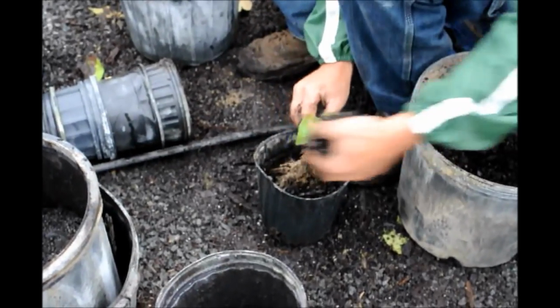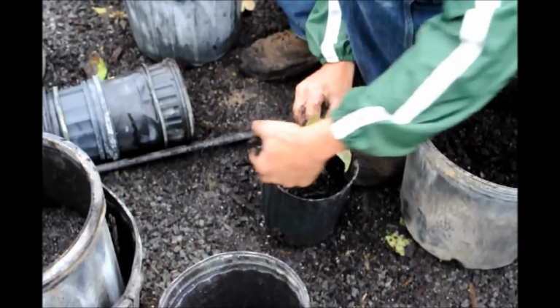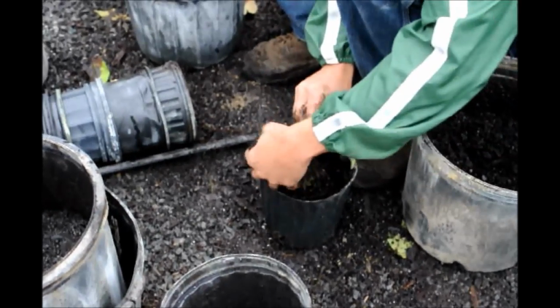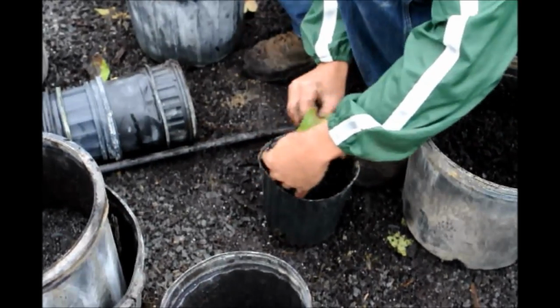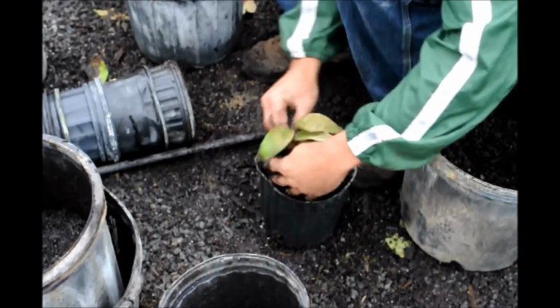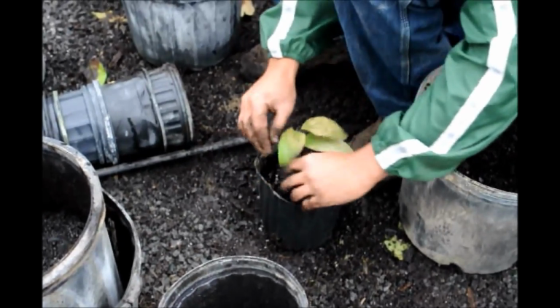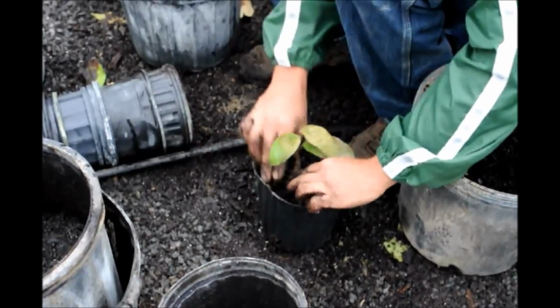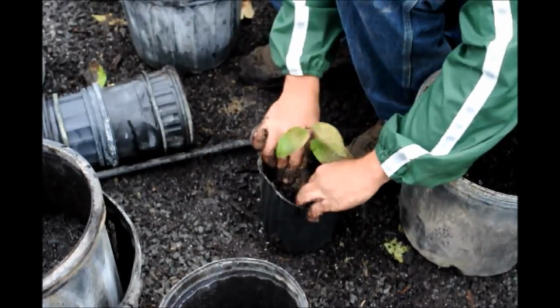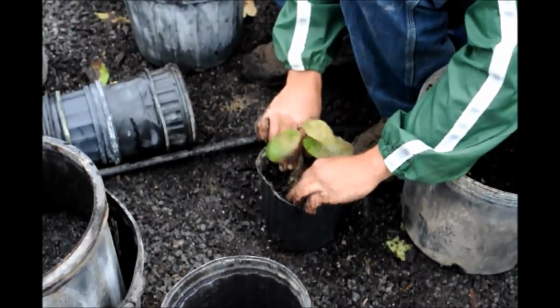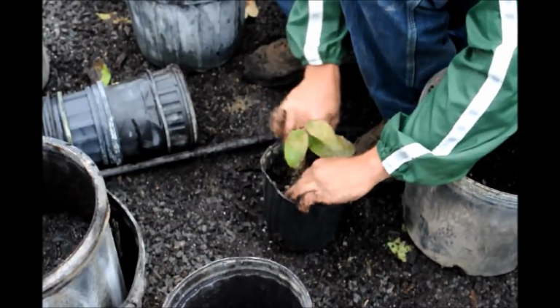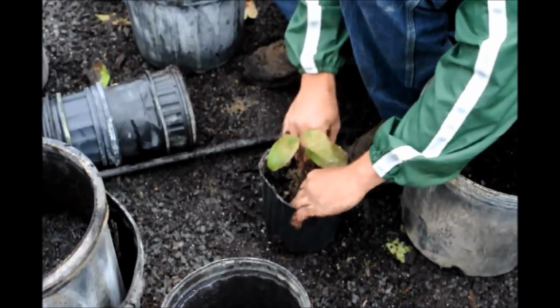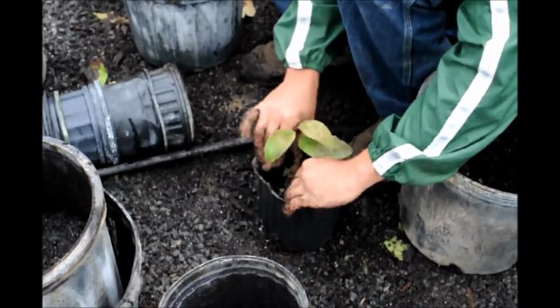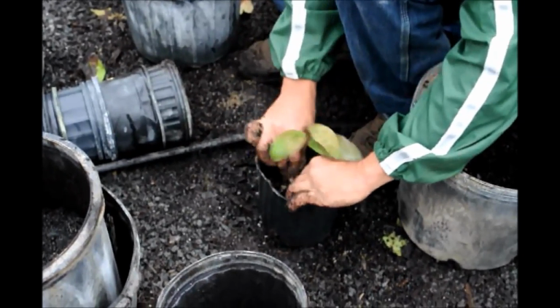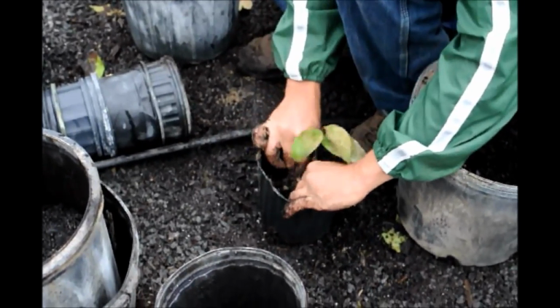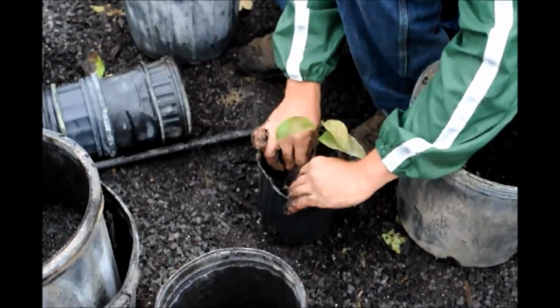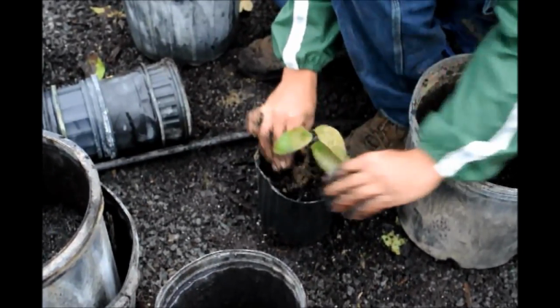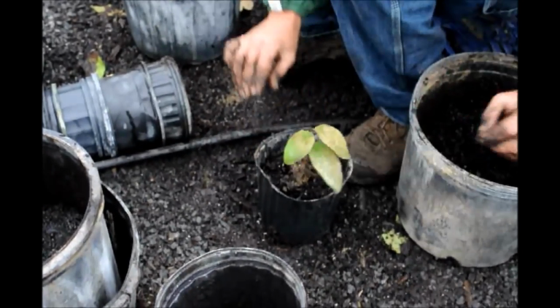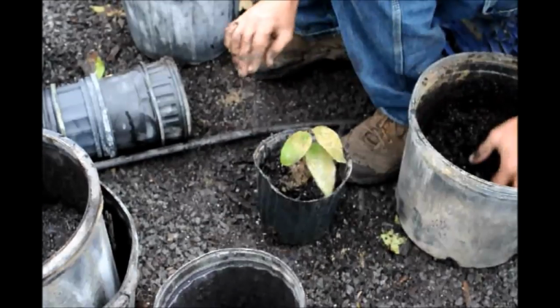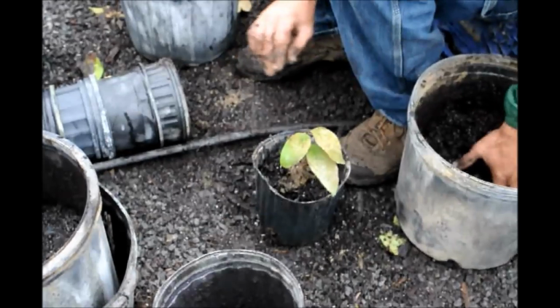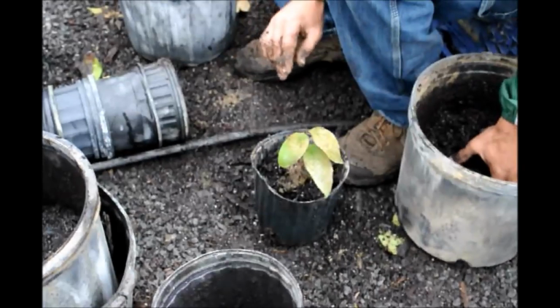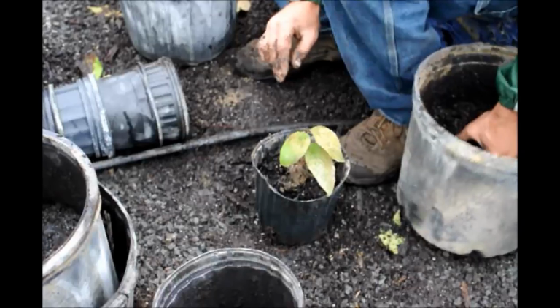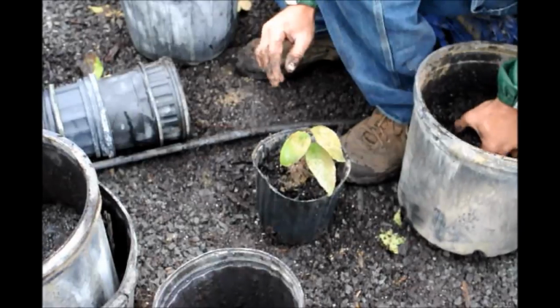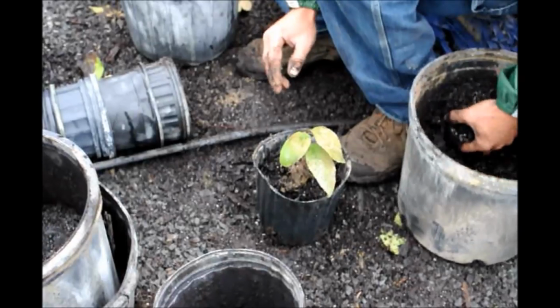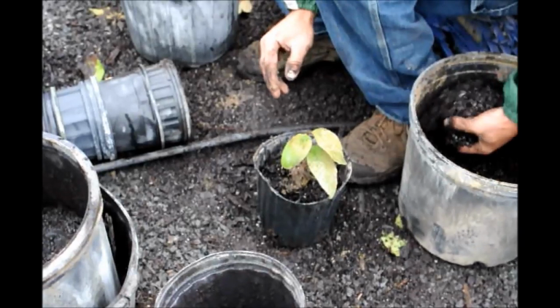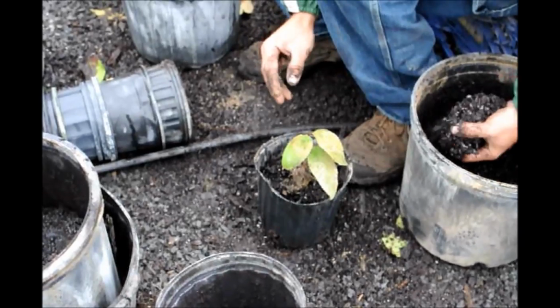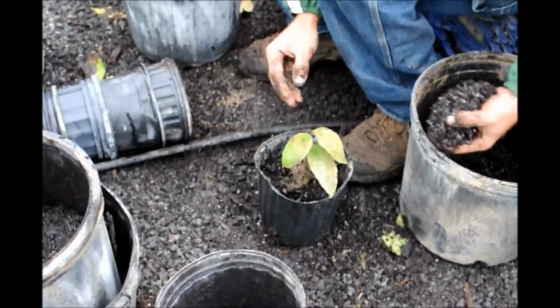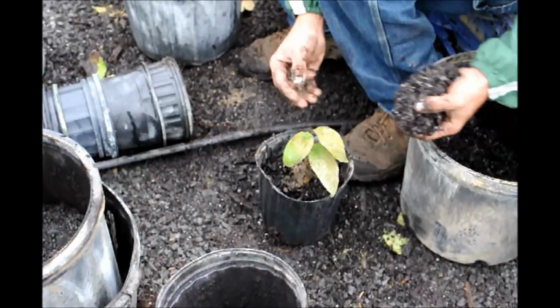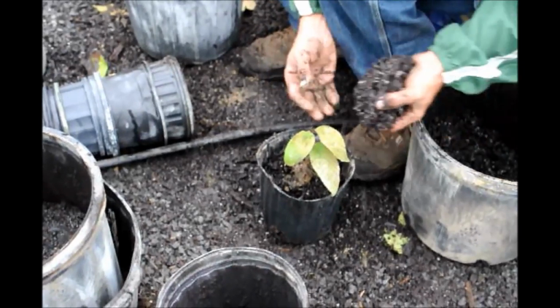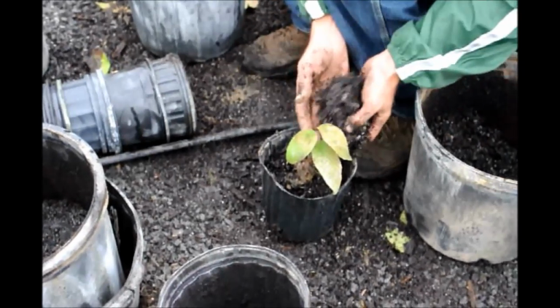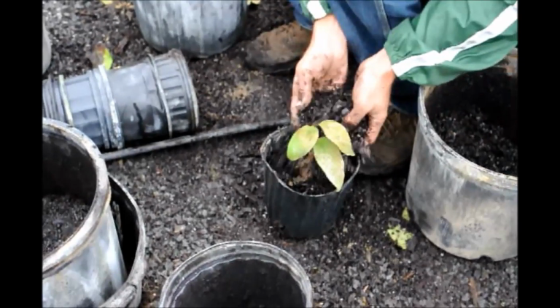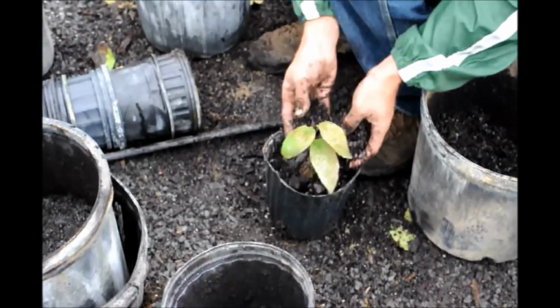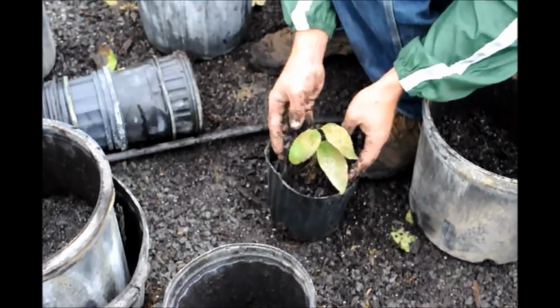Each tree will have one or two cuttings in each little container, and then we'll grow them out to be little bushes.